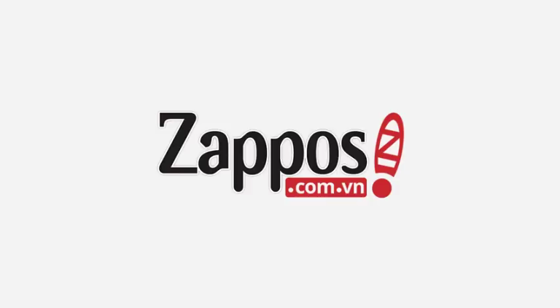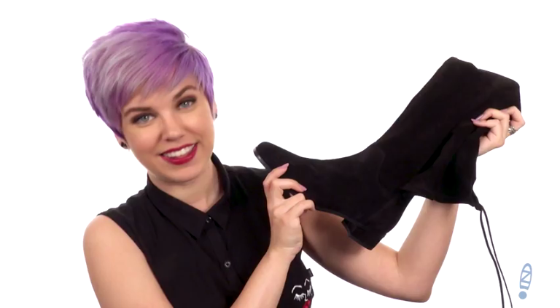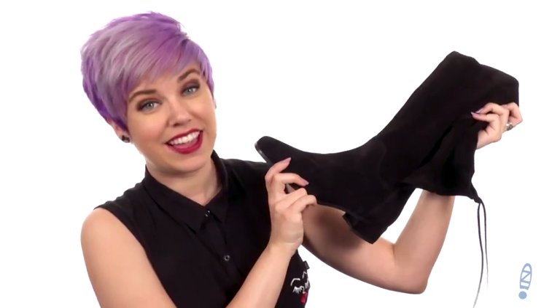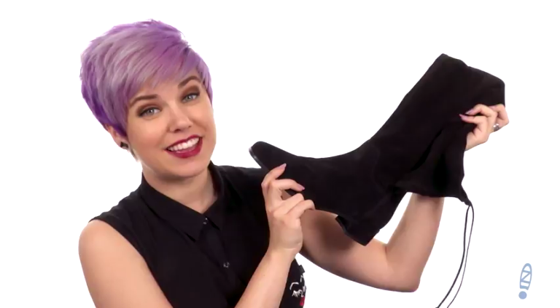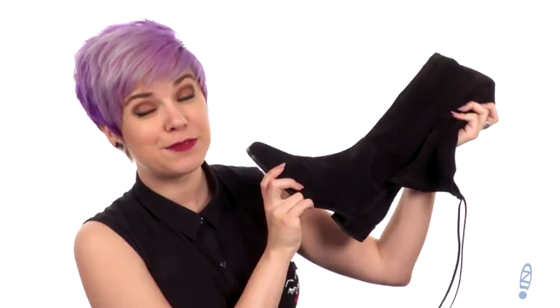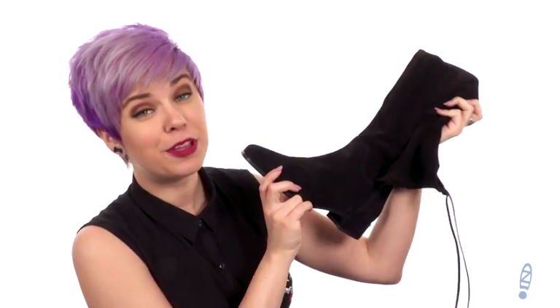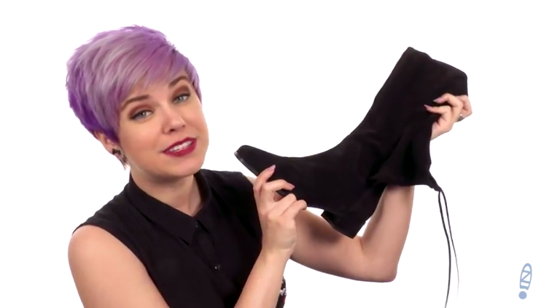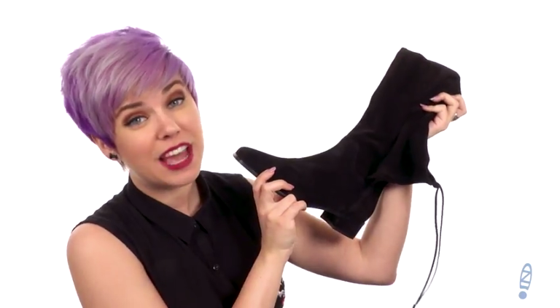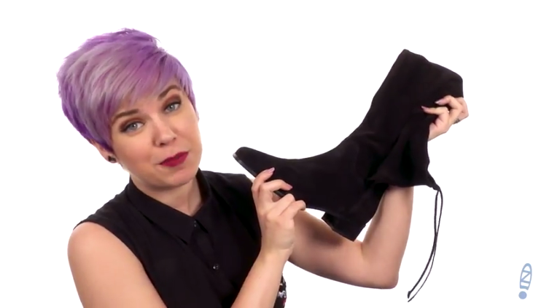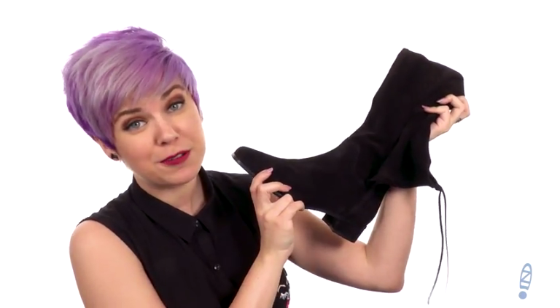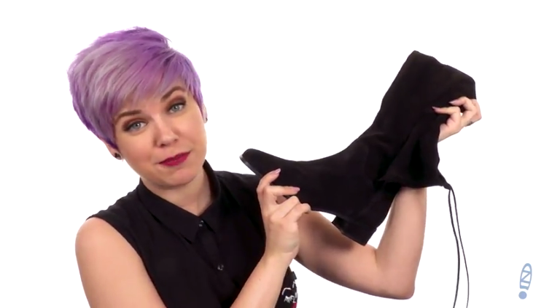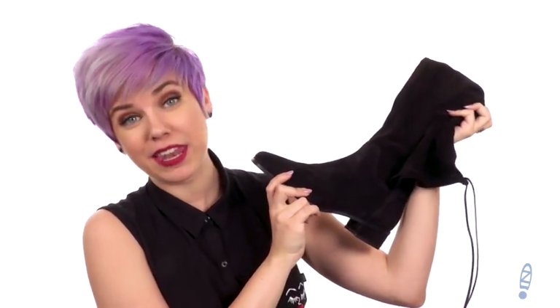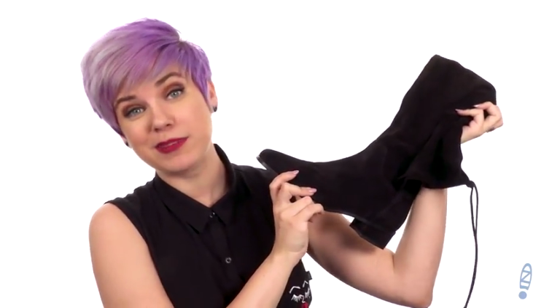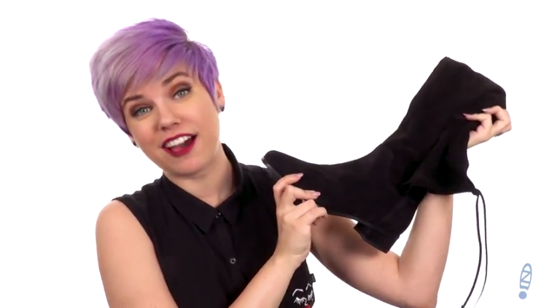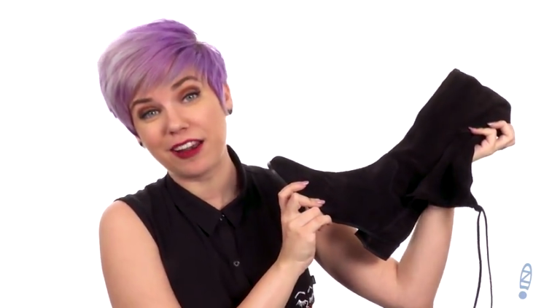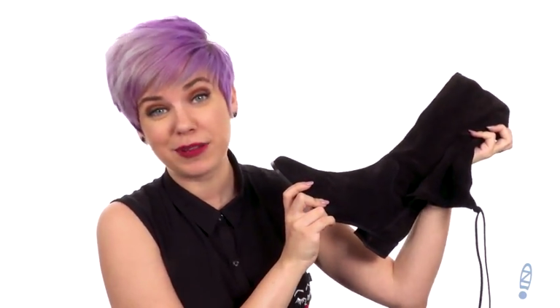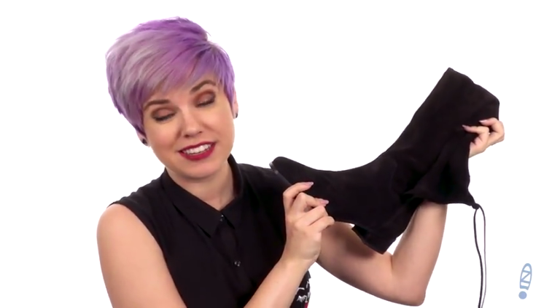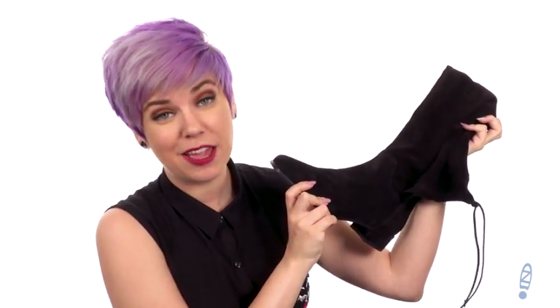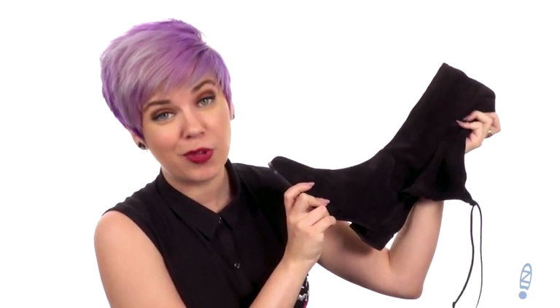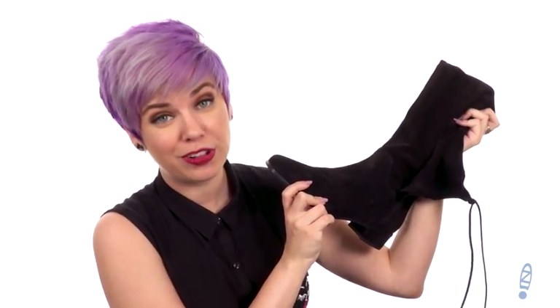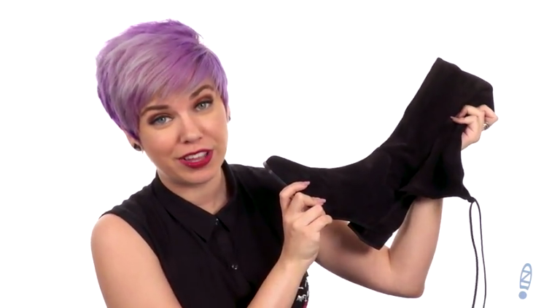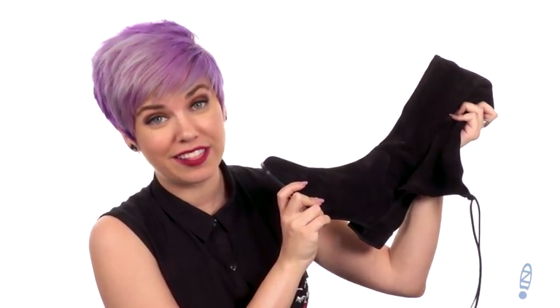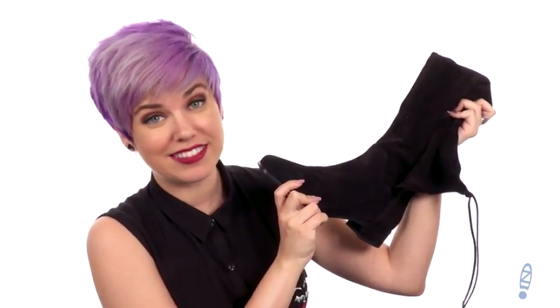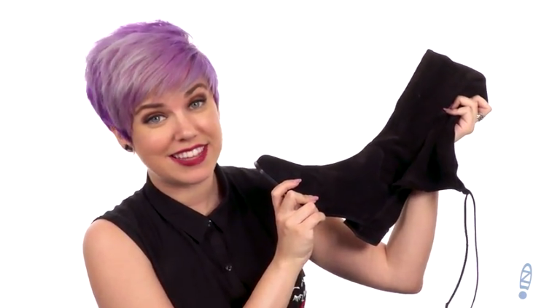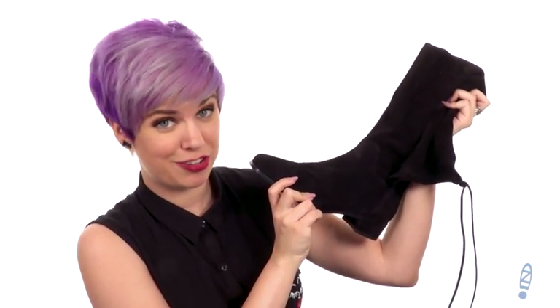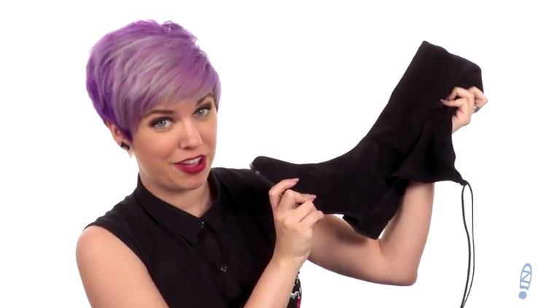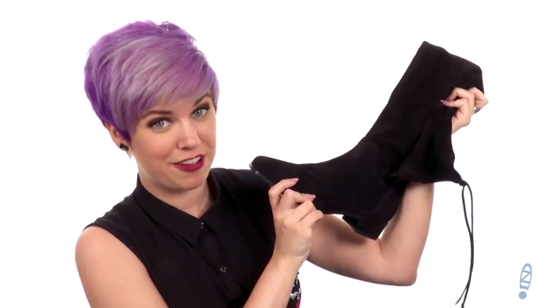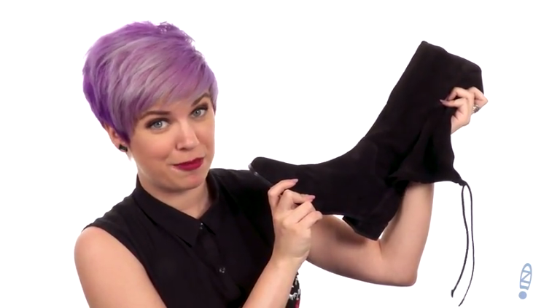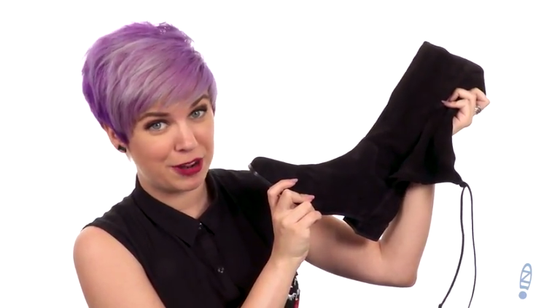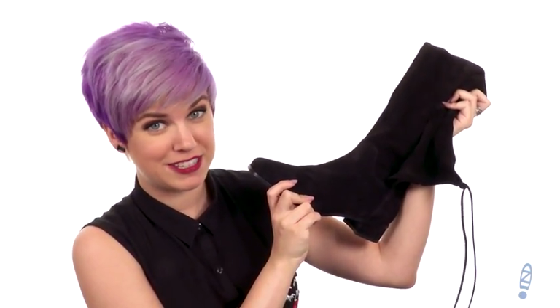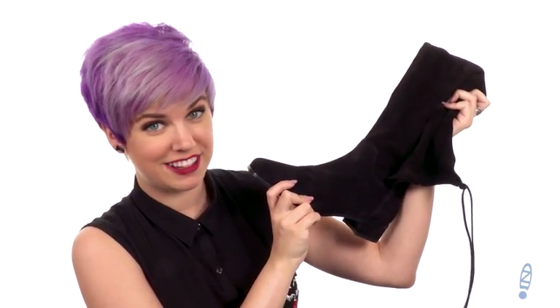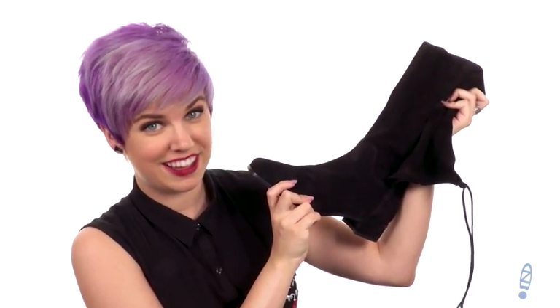Hey guys, welcome to Zappos. My name is Autumn and today we are looking at Lissandra from Aquatalia.